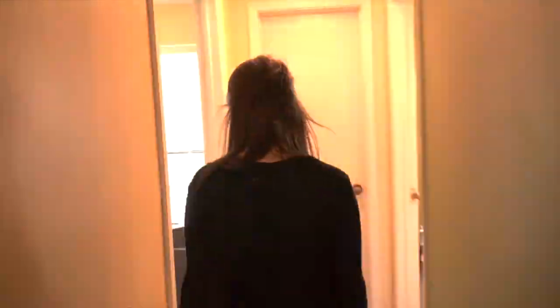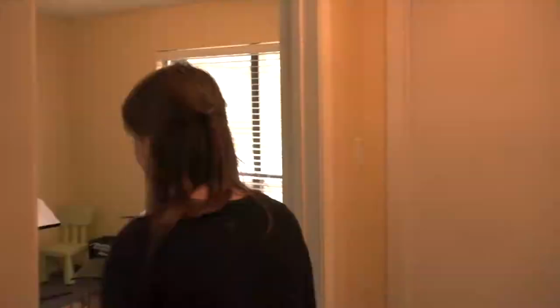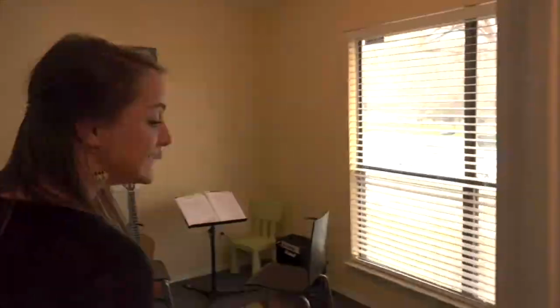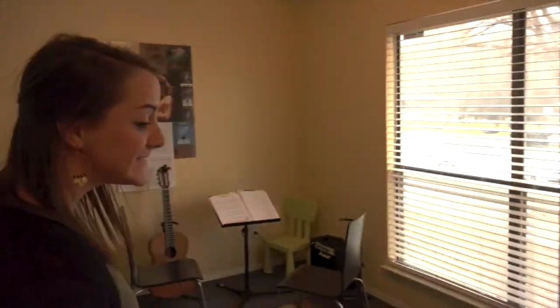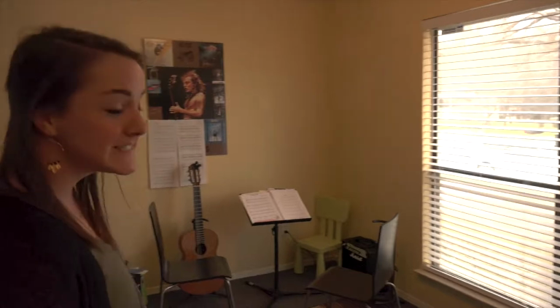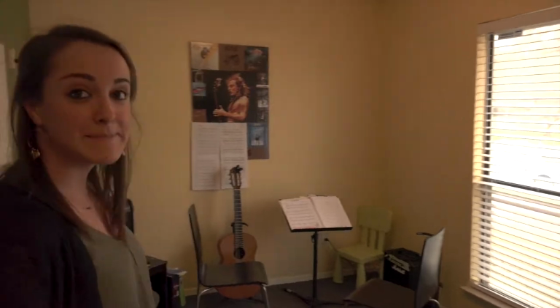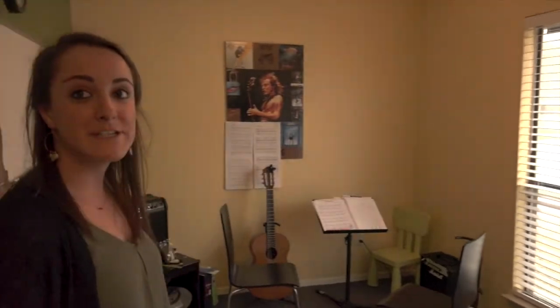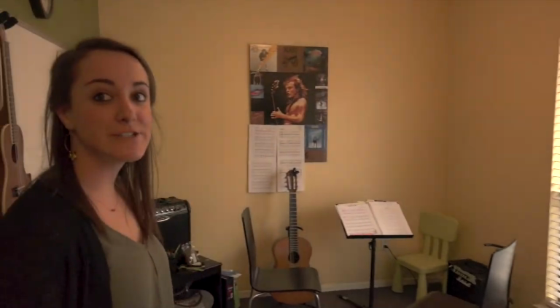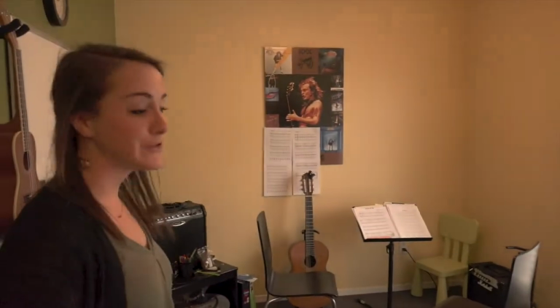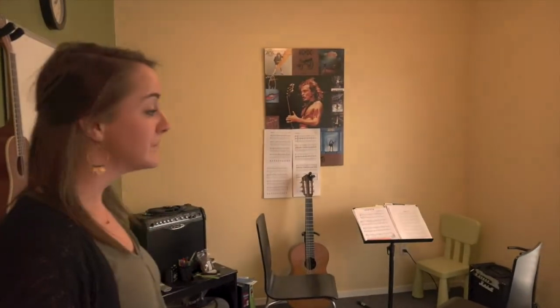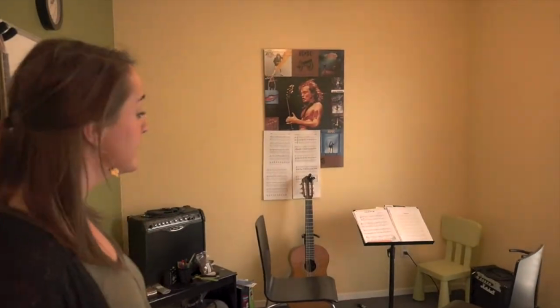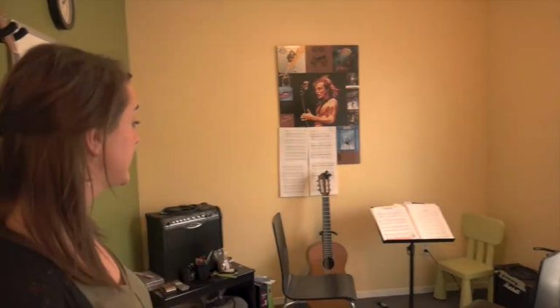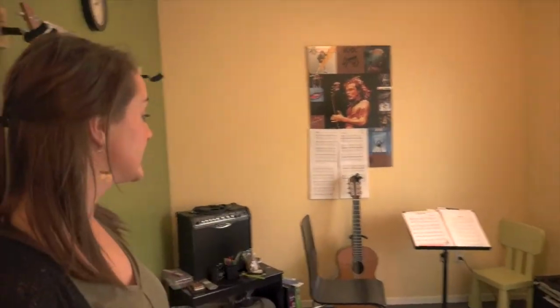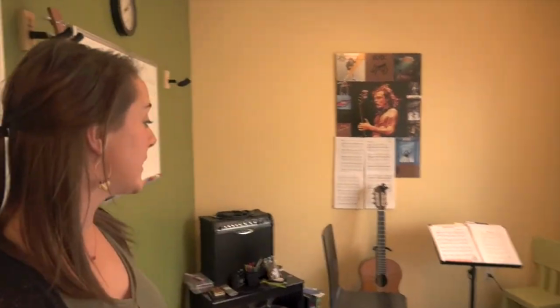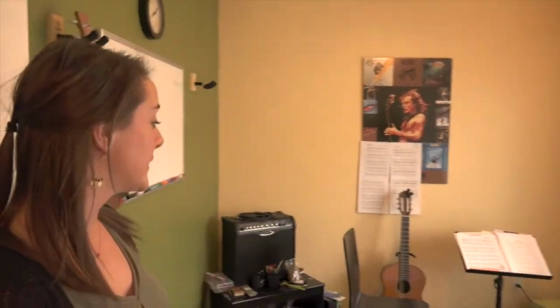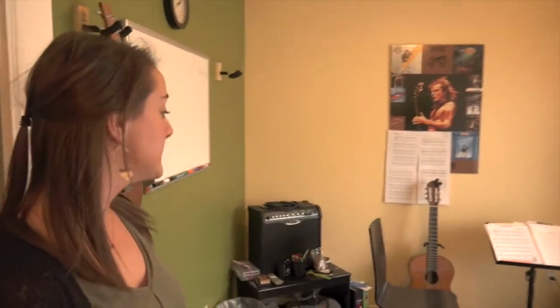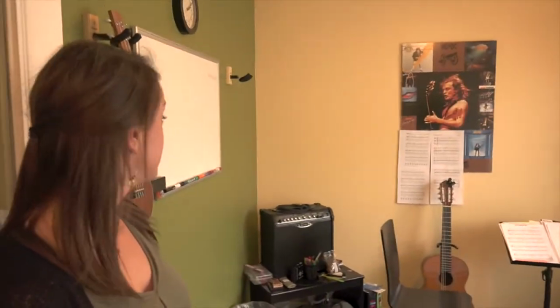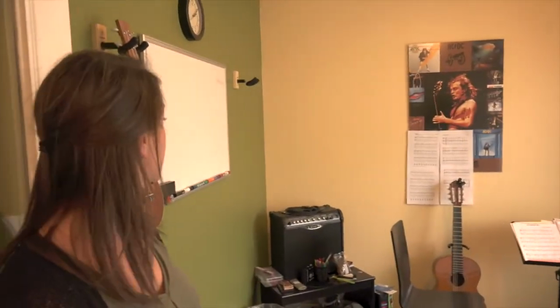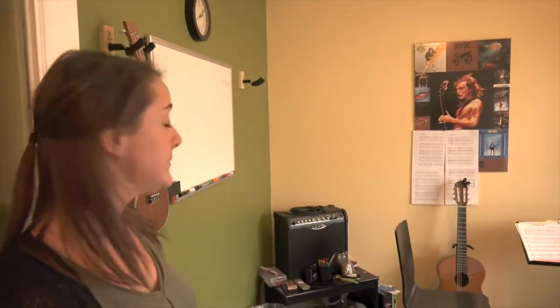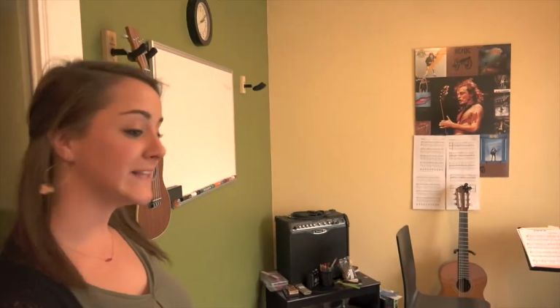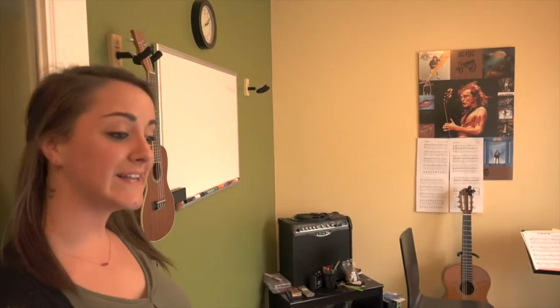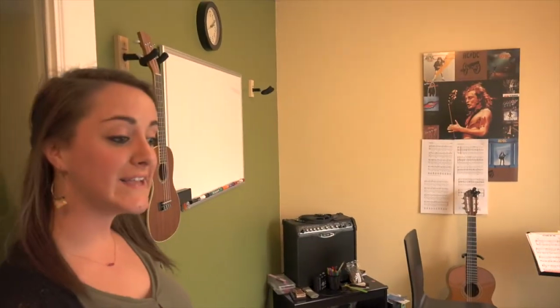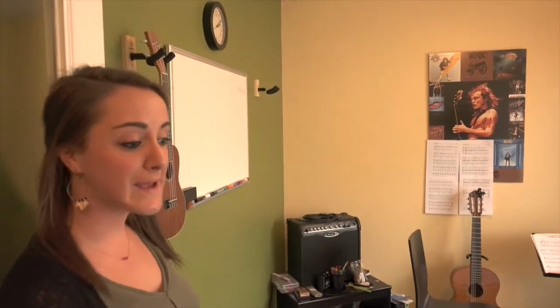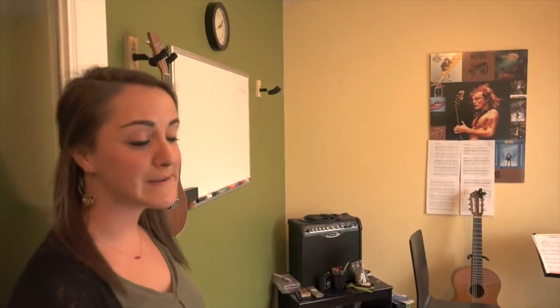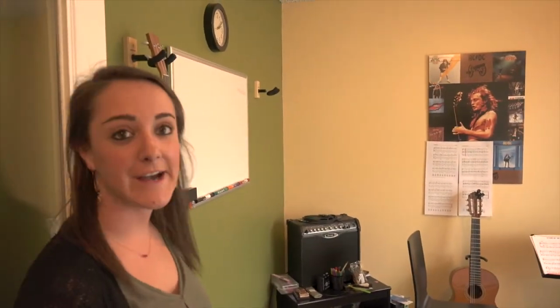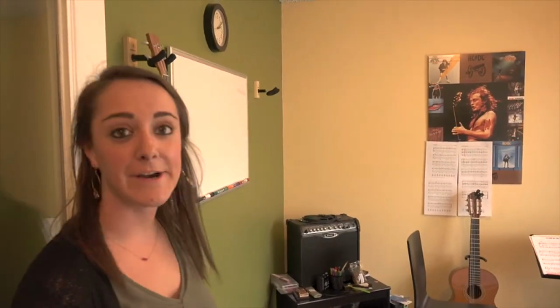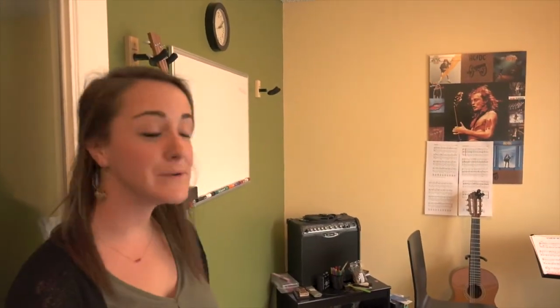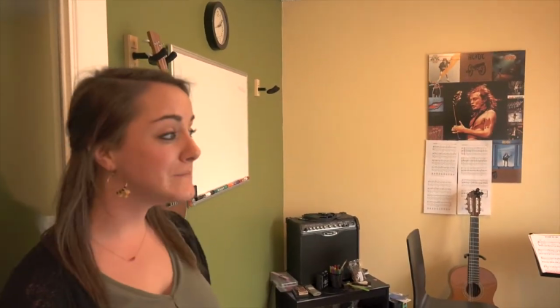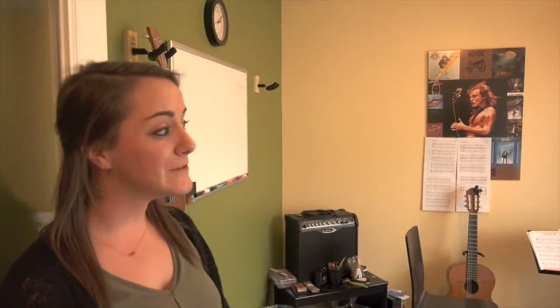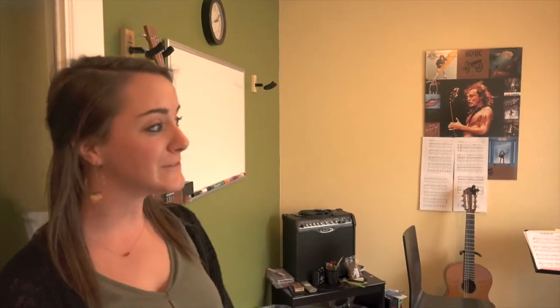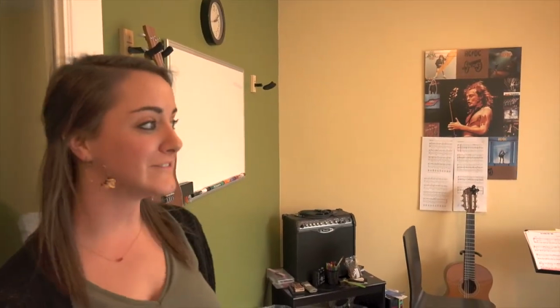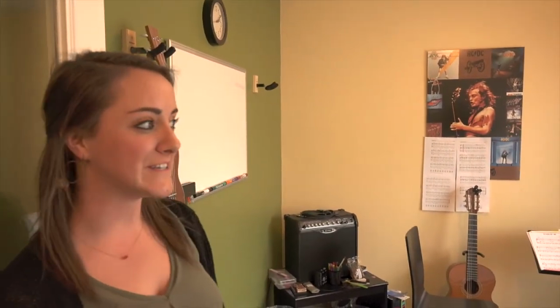This is a spacious room with guitar, ukulele, and piano with a beautiful view.